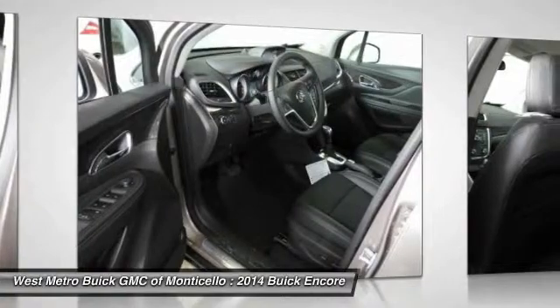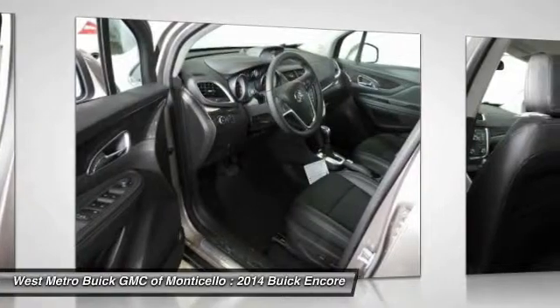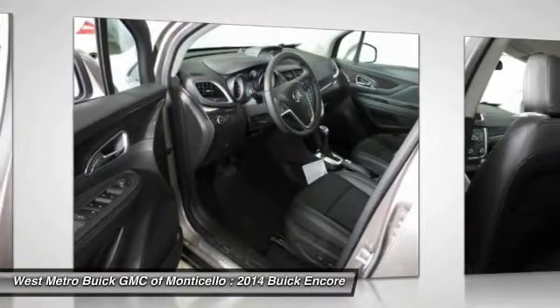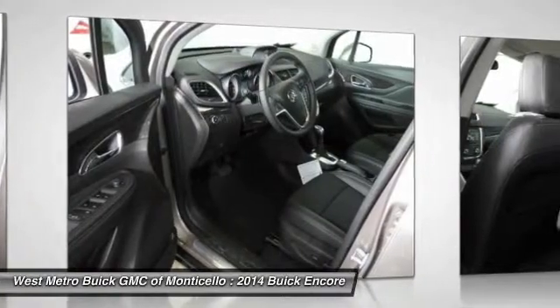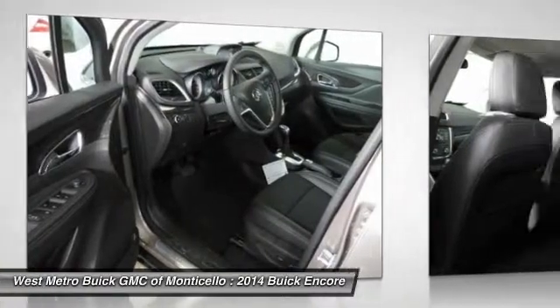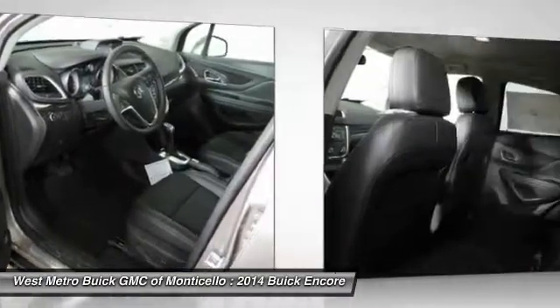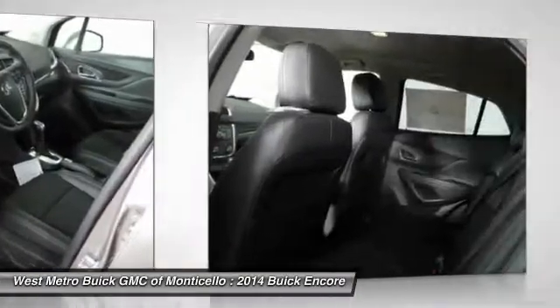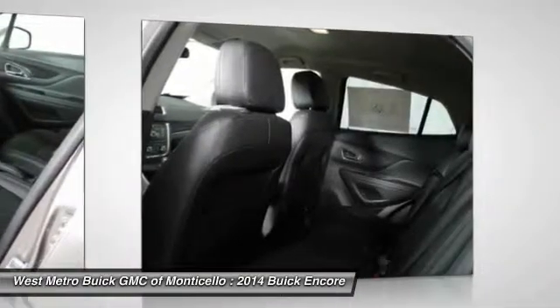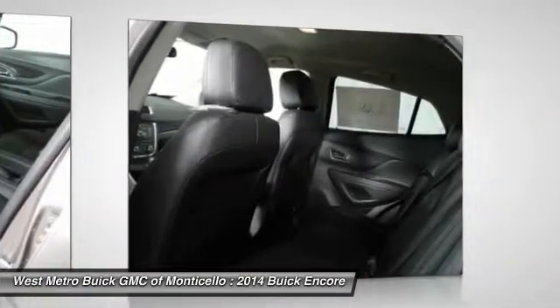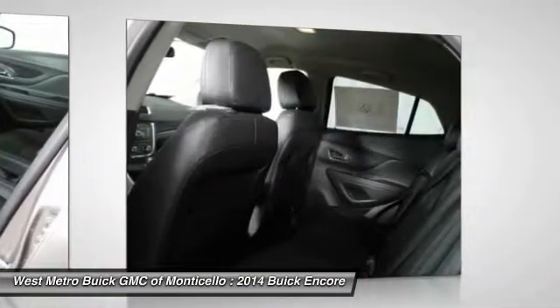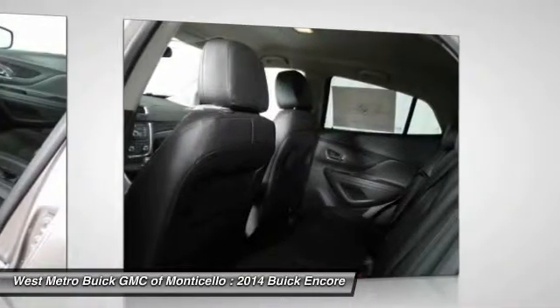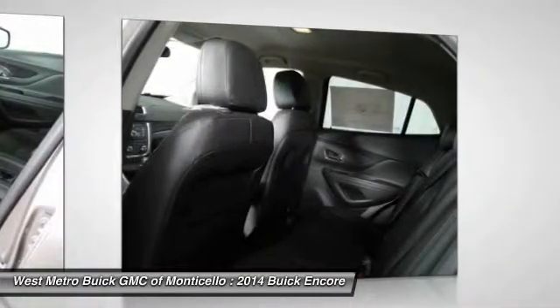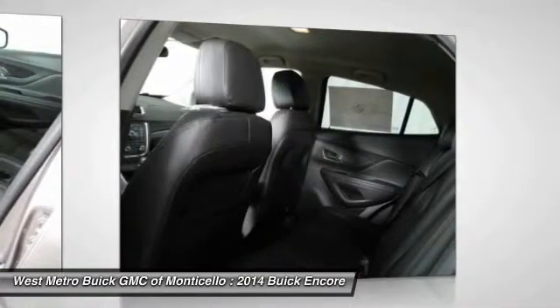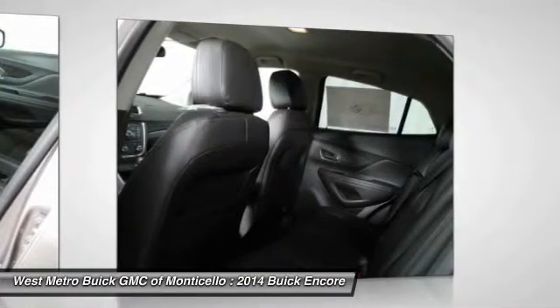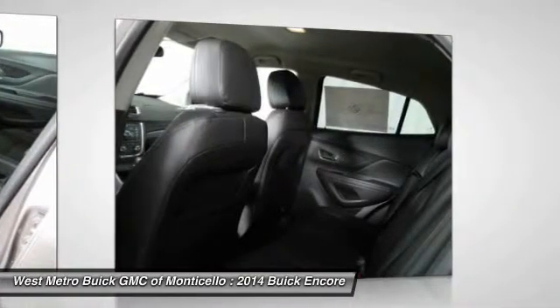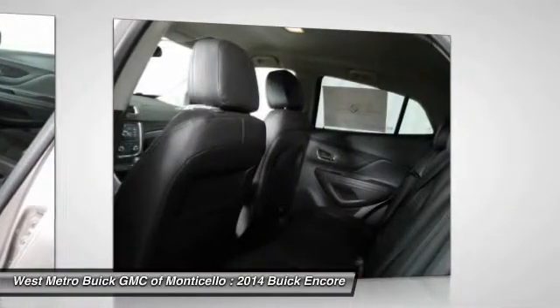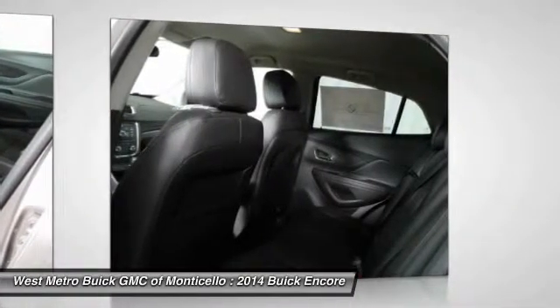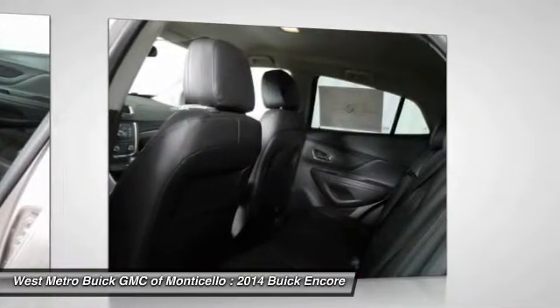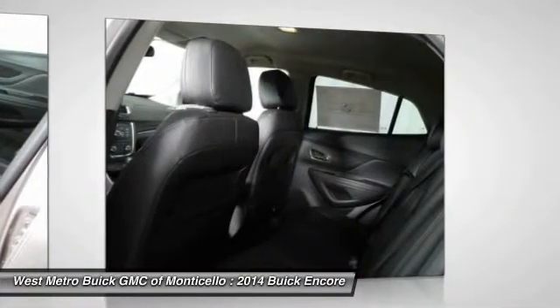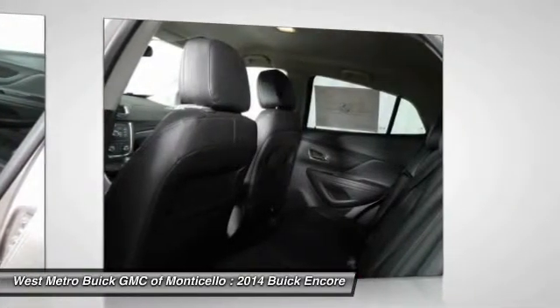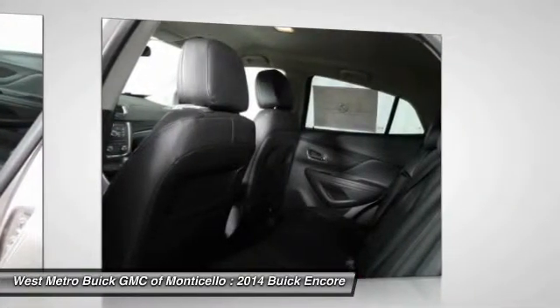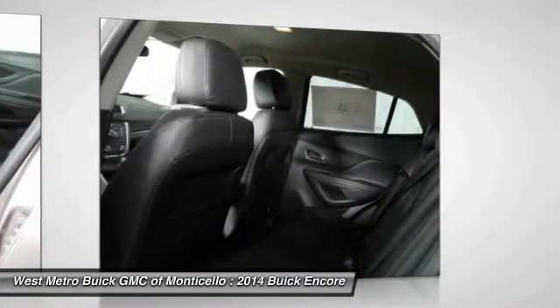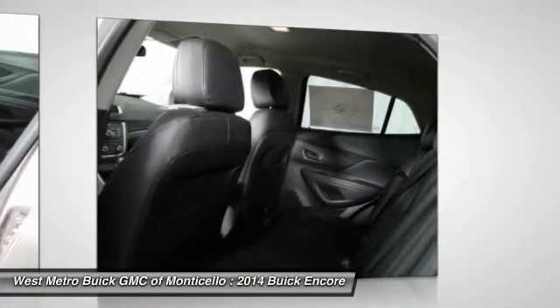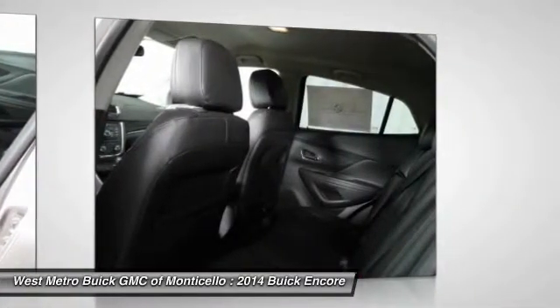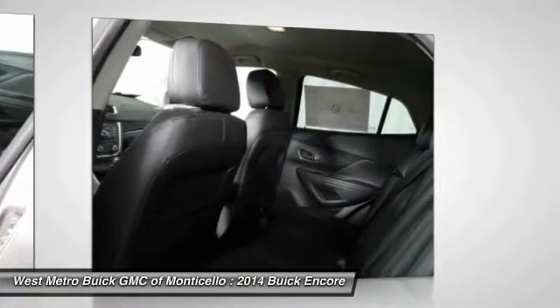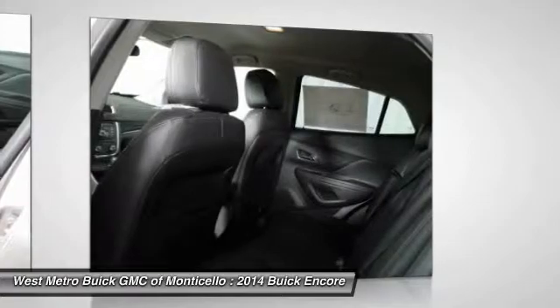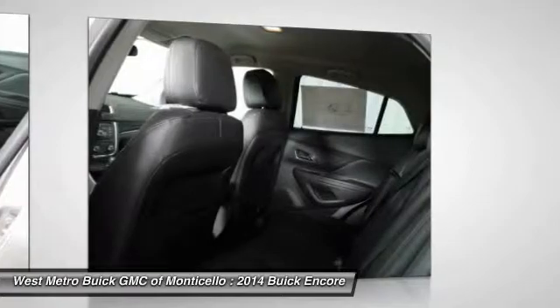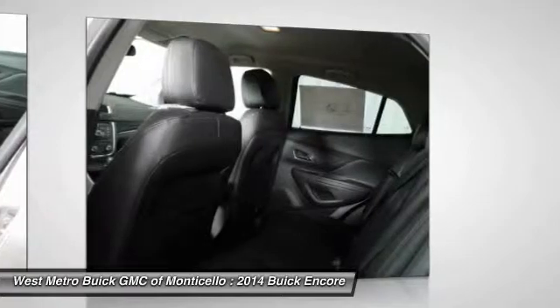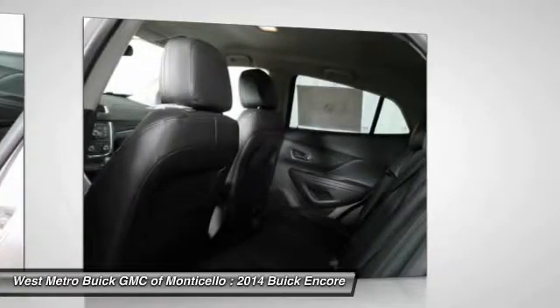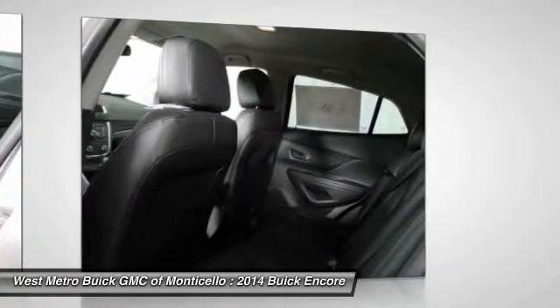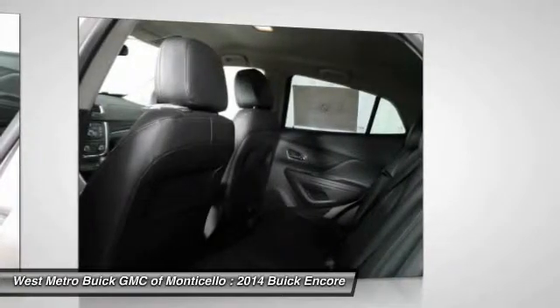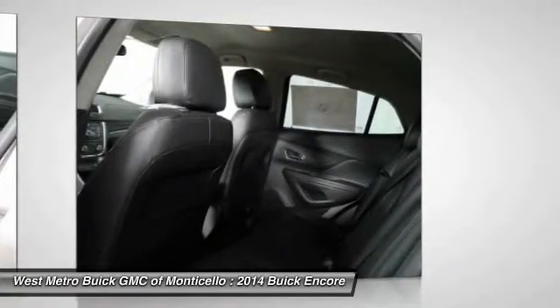Front air conditioning, floor mats, cruise control, aluminum wheels, multi-zone climate control.